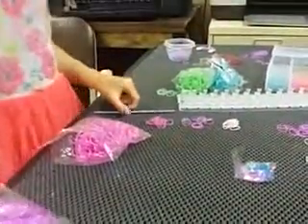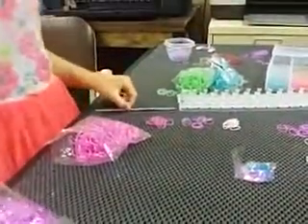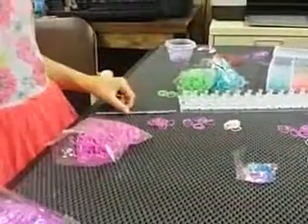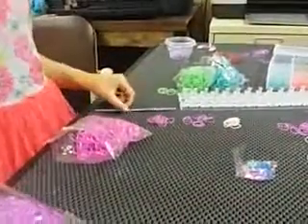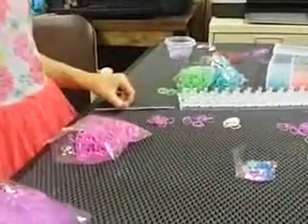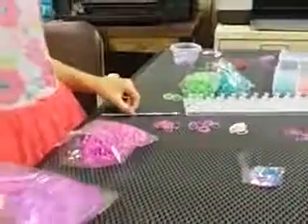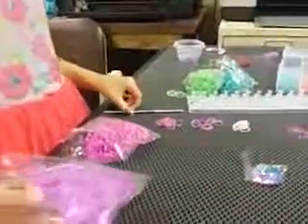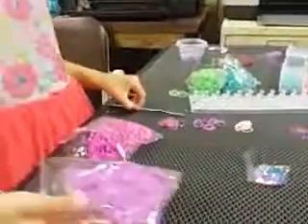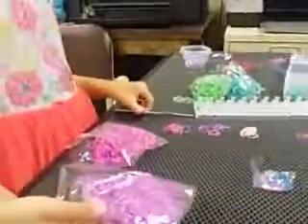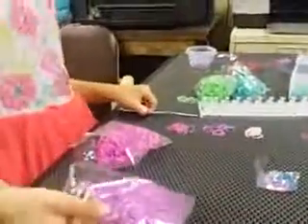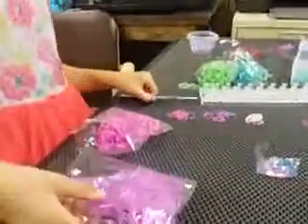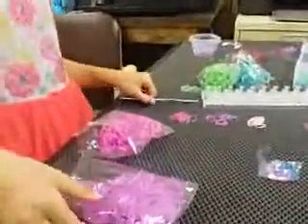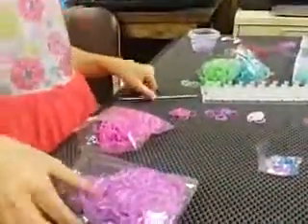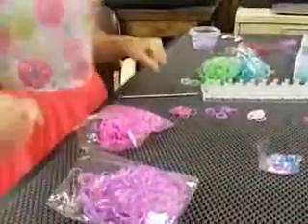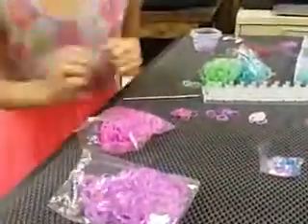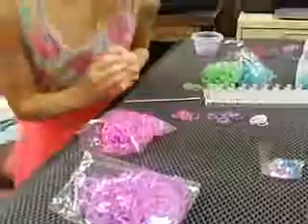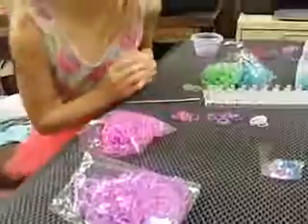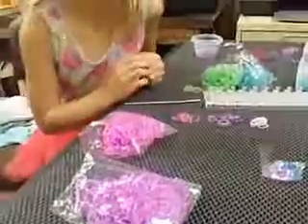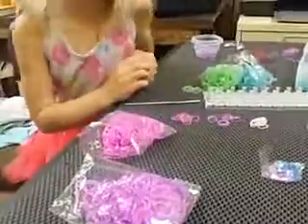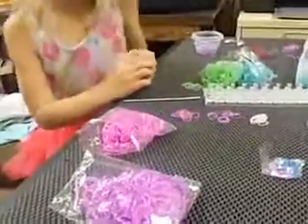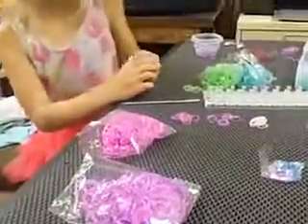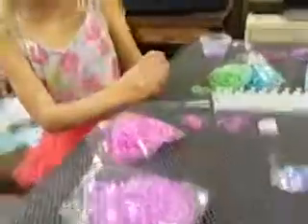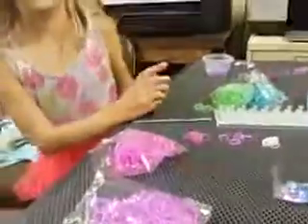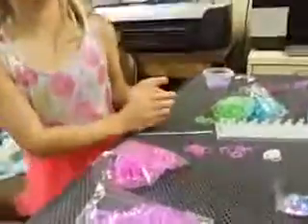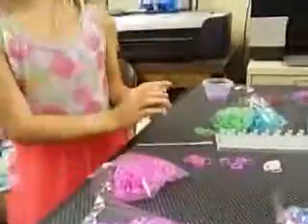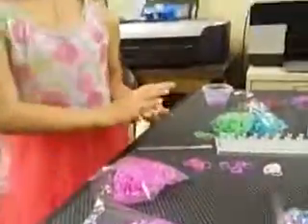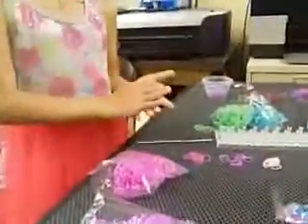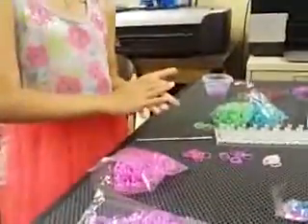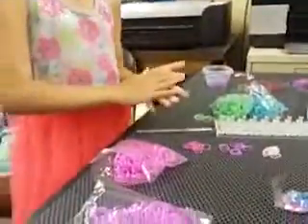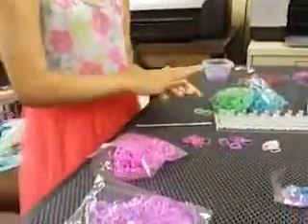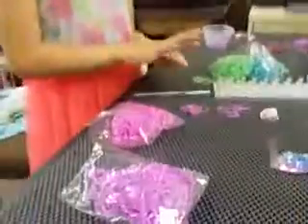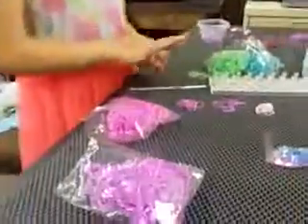Hi, this is Eve. I'm going to be showing you how to make the mini snow cone.